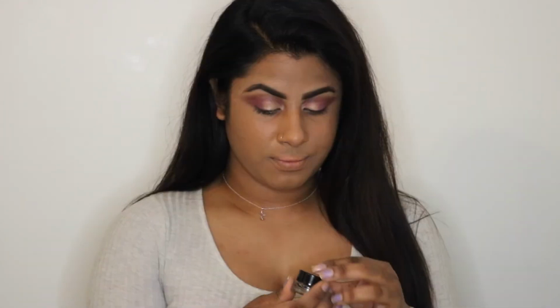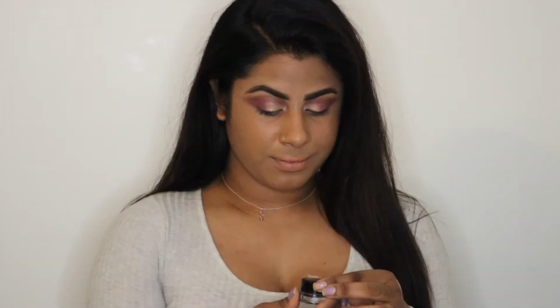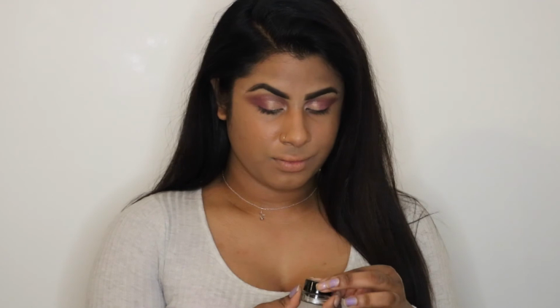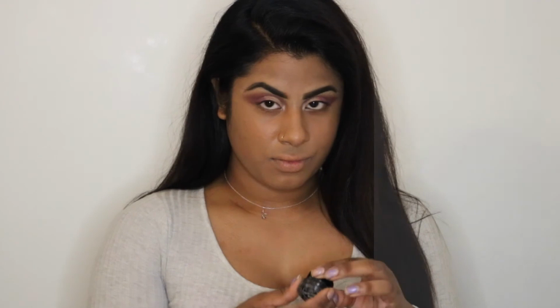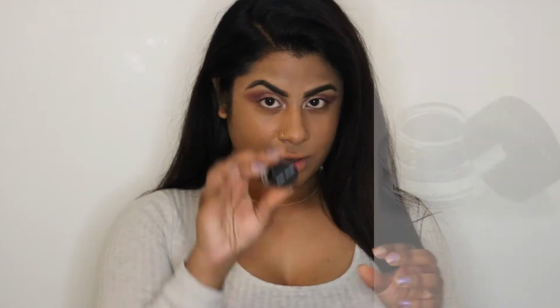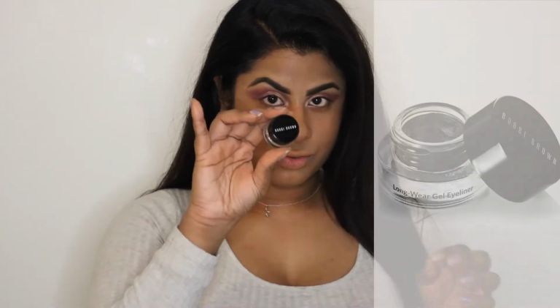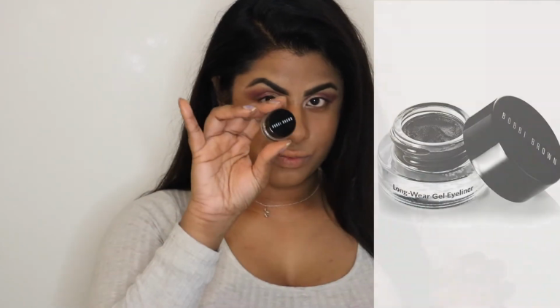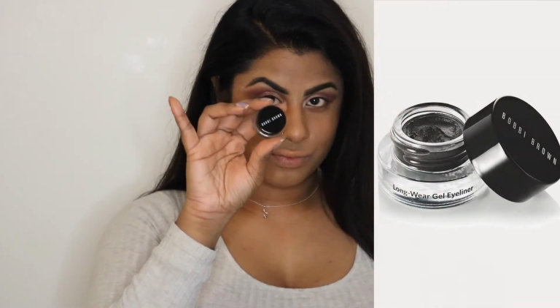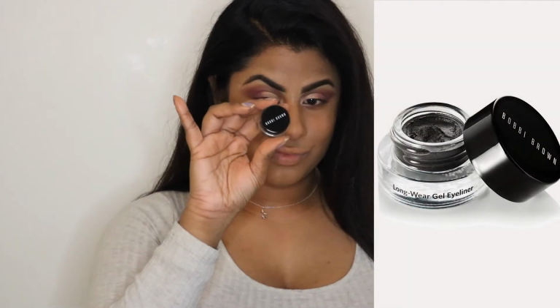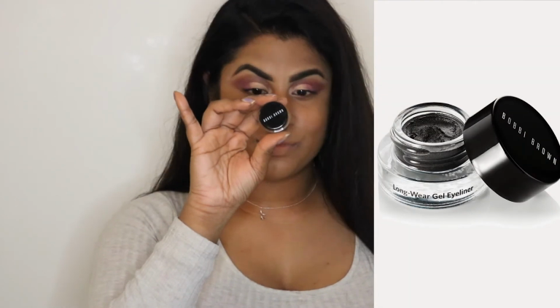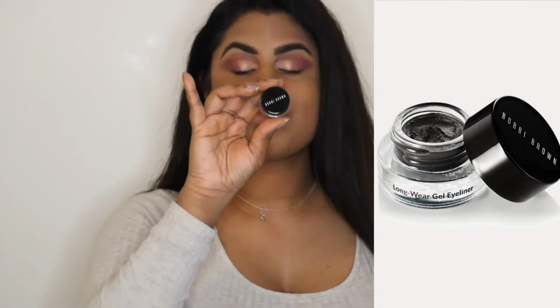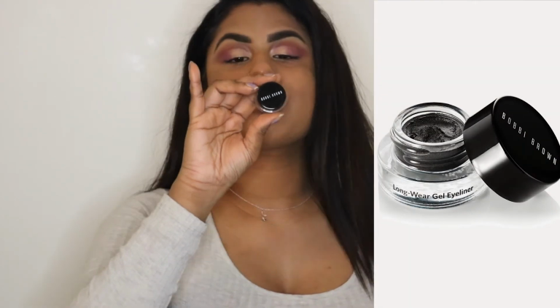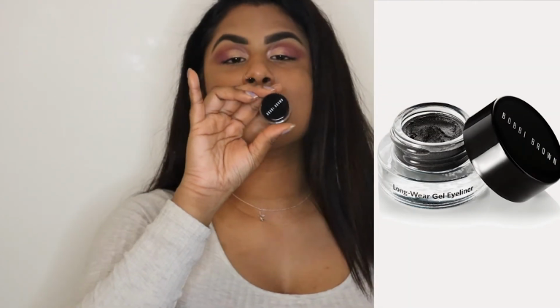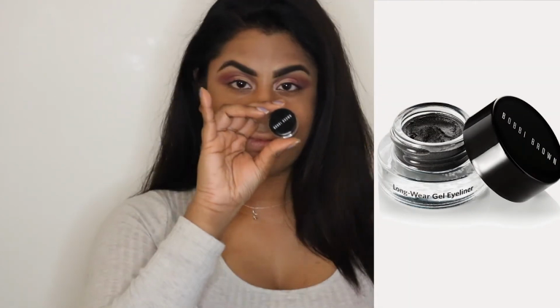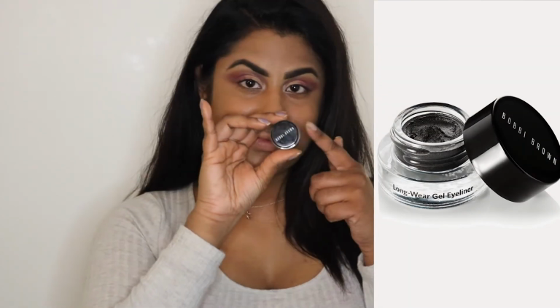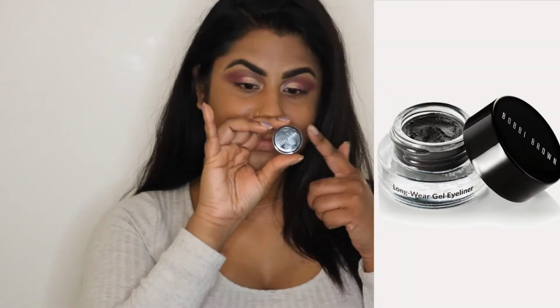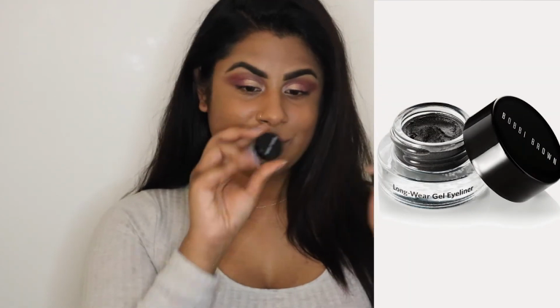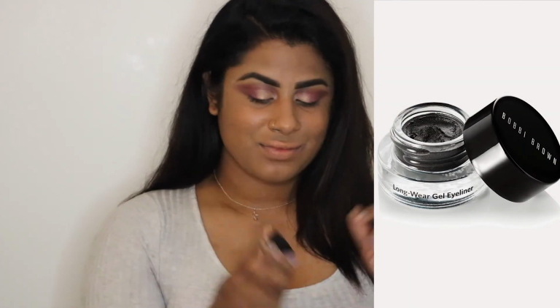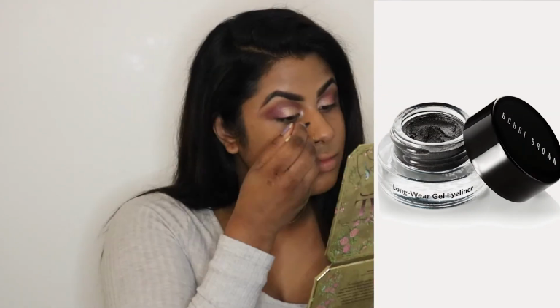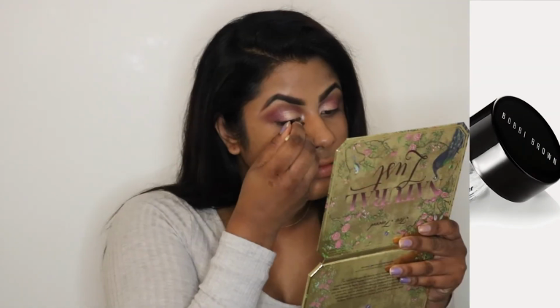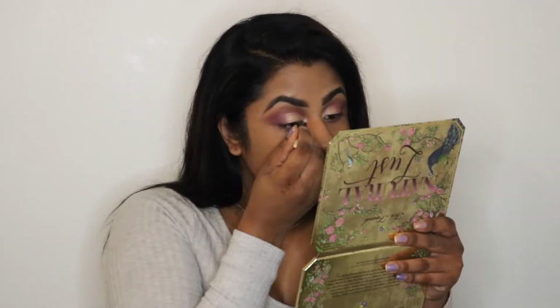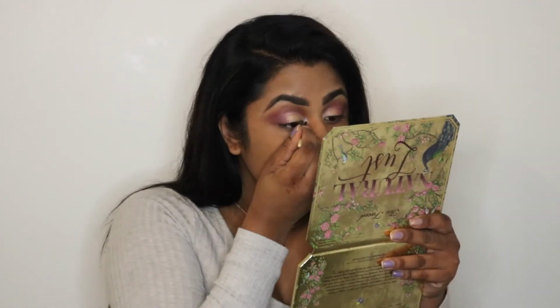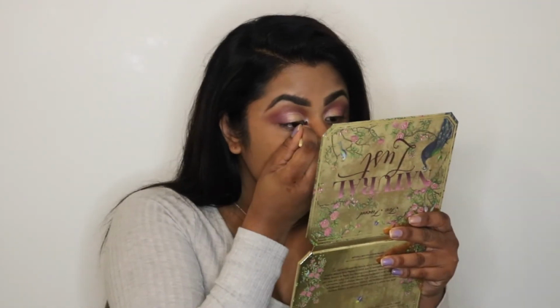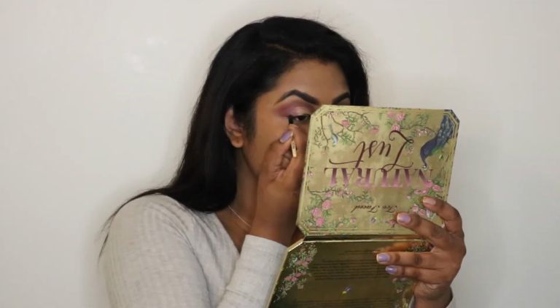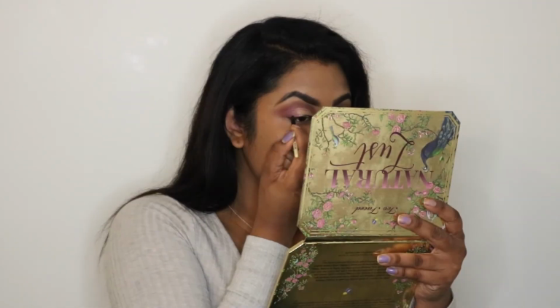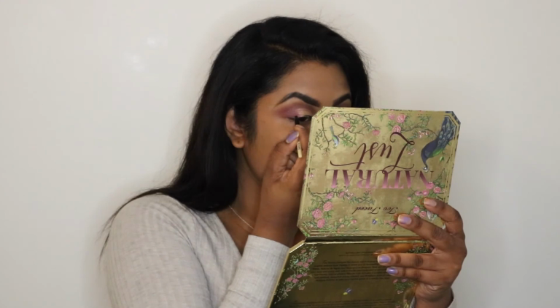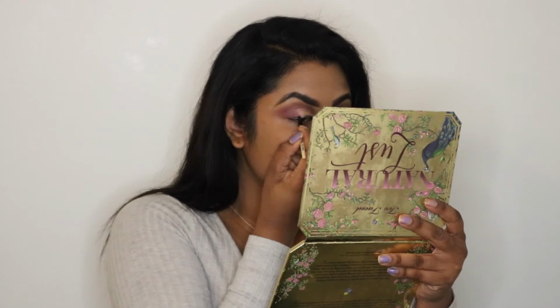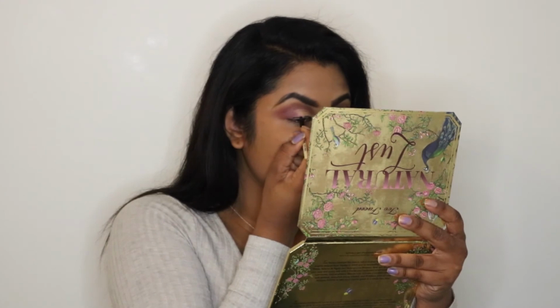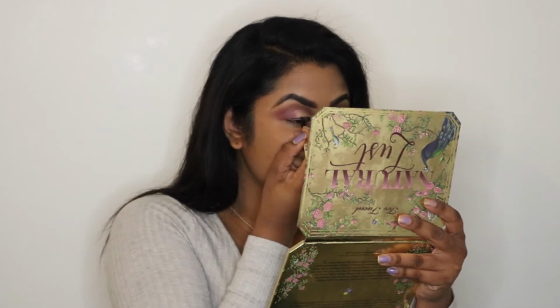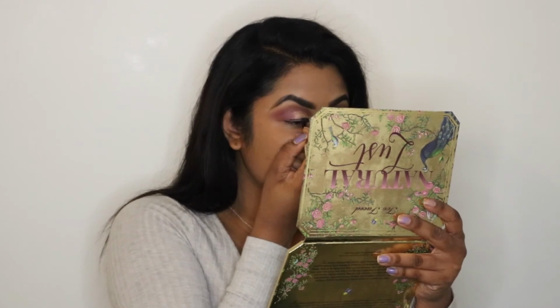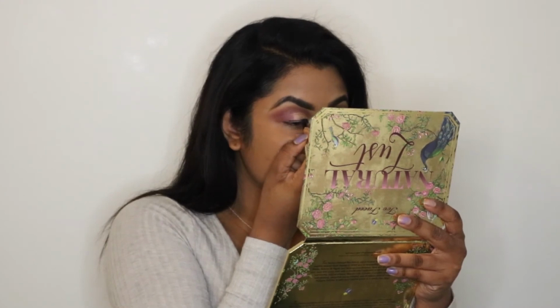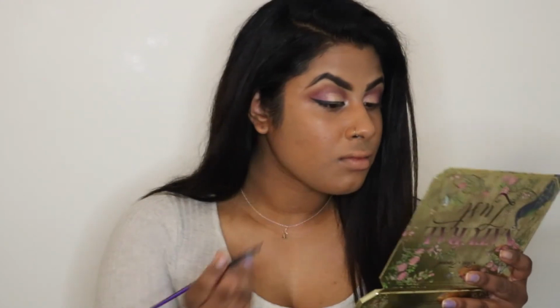Next we're going in with the Bobbi Brown Gel Liner in the color Black Ink and I'm just going to be lining my eyes.